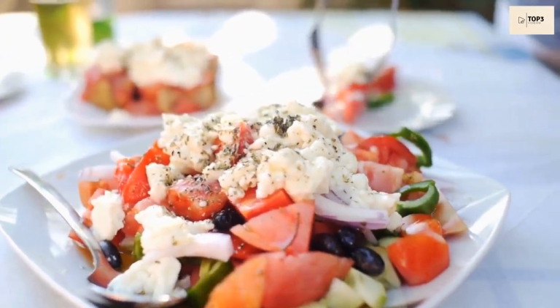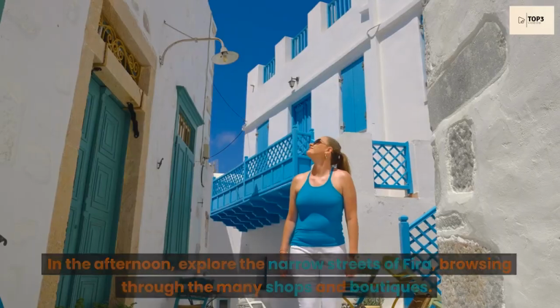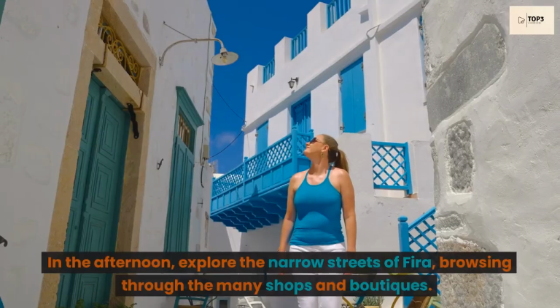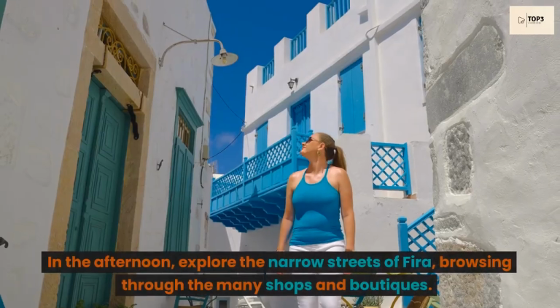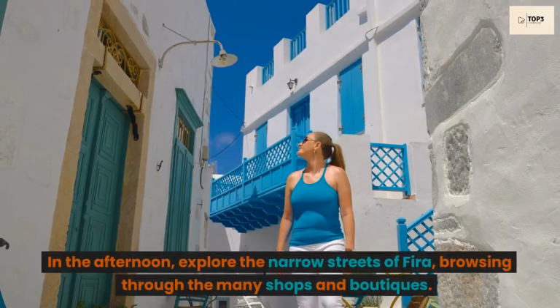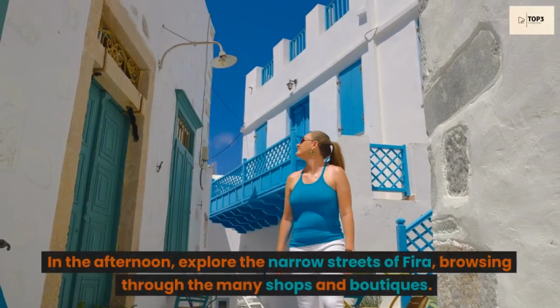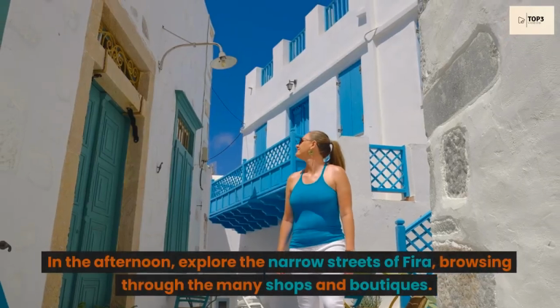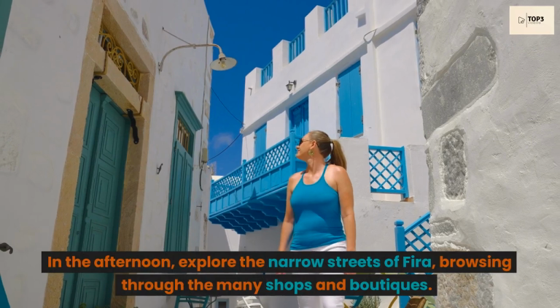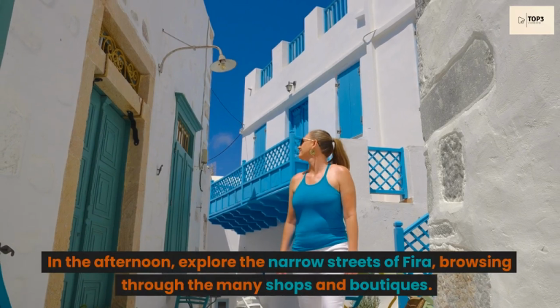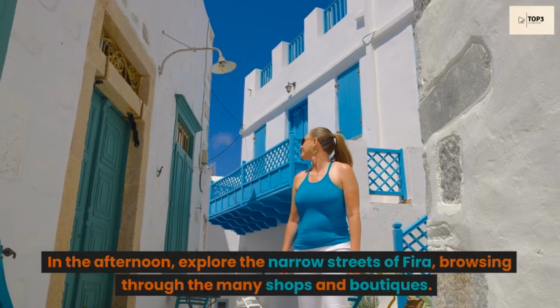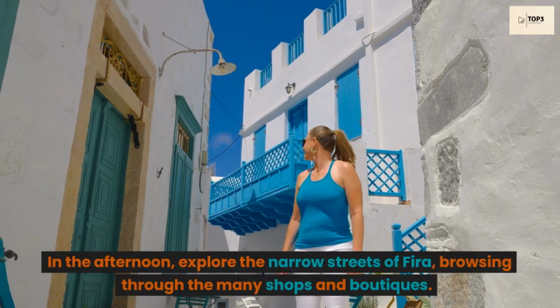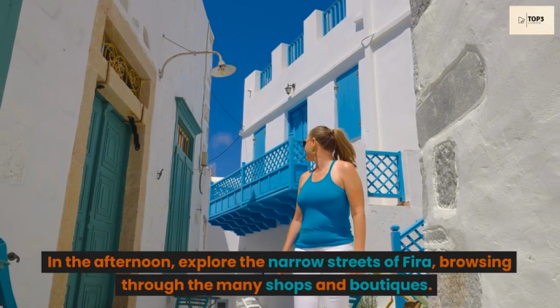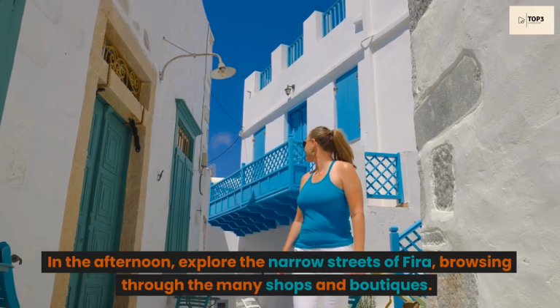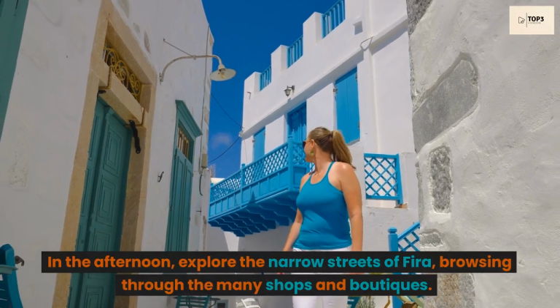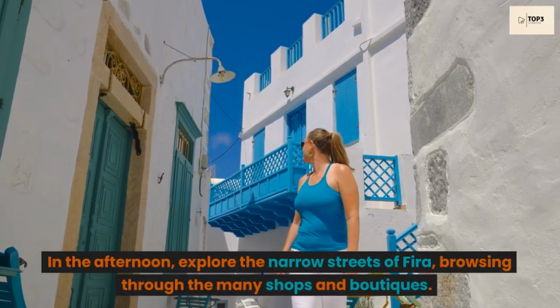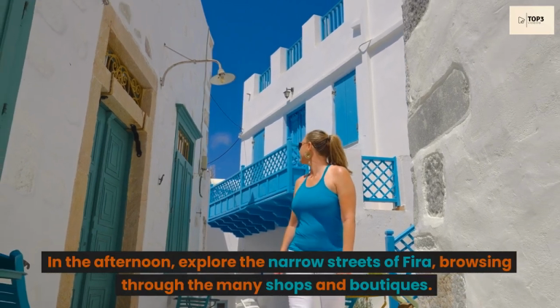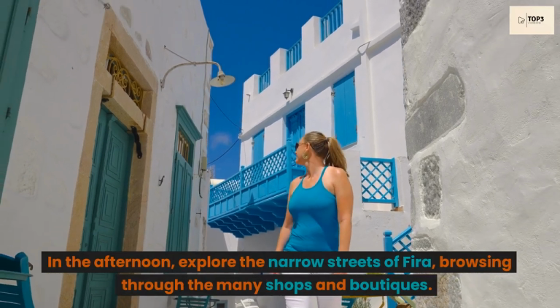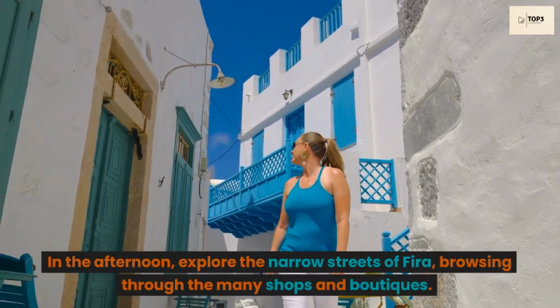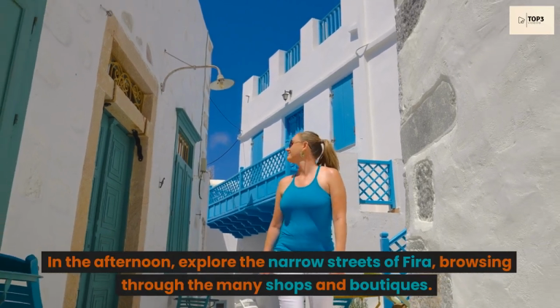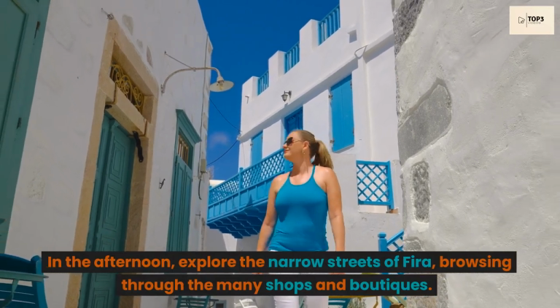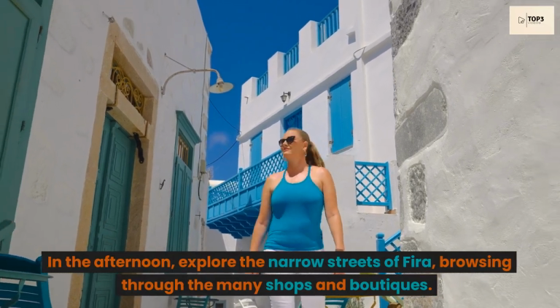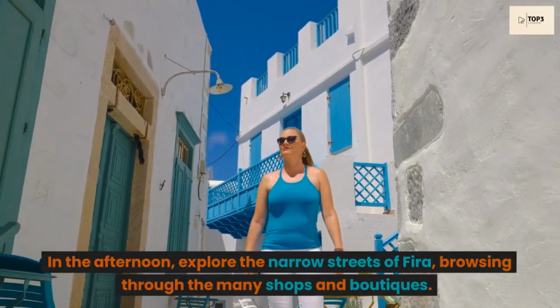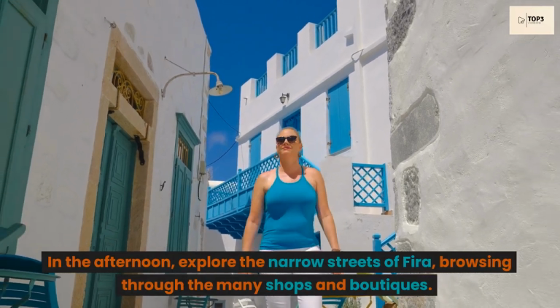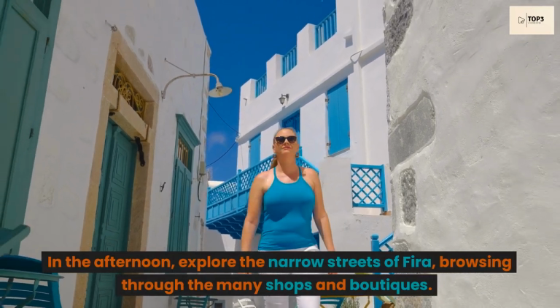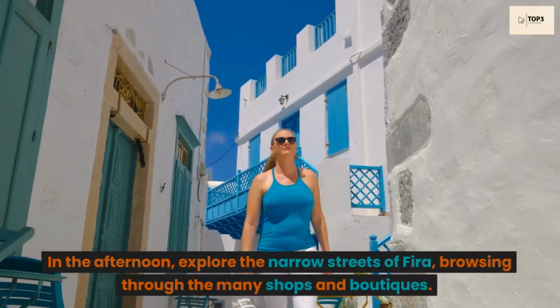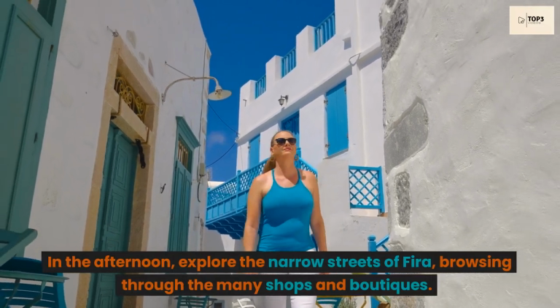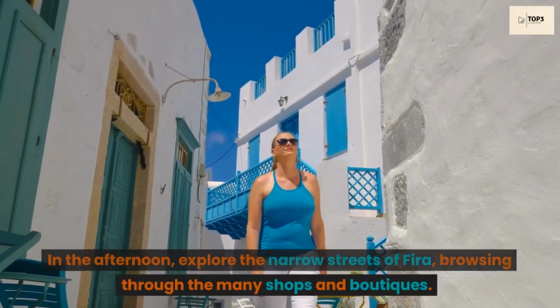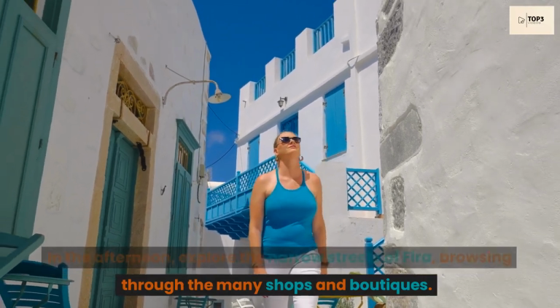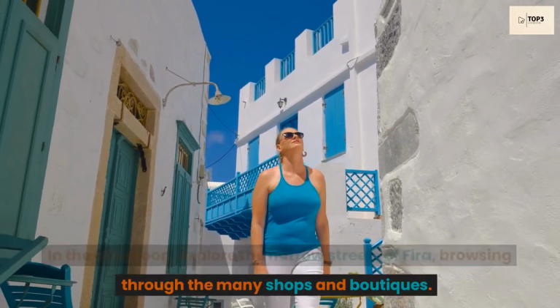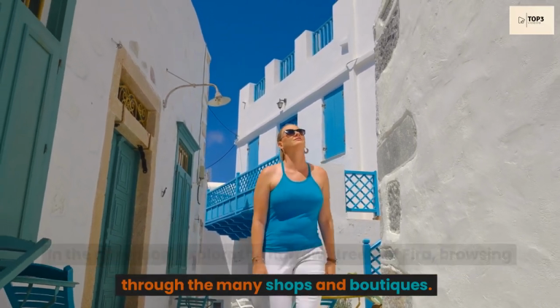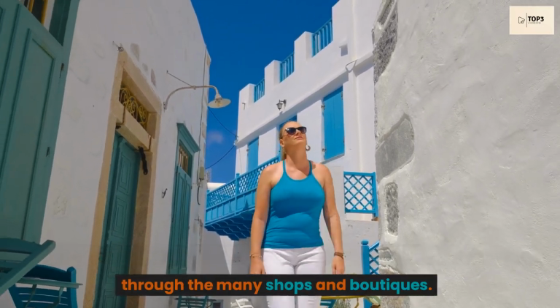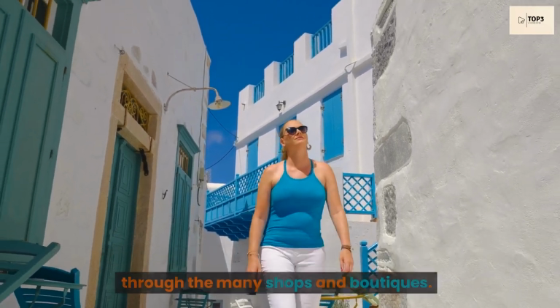In the afternoon, explore the narrow streets of Fira, browsing through the many shops and boutiques.